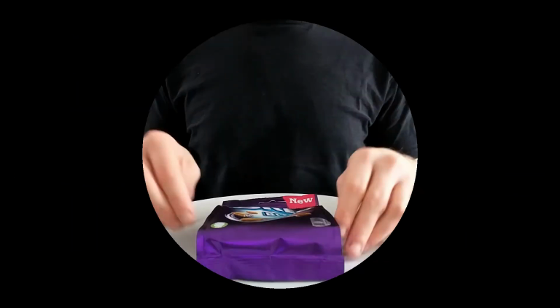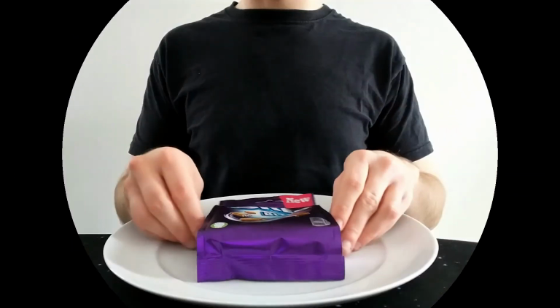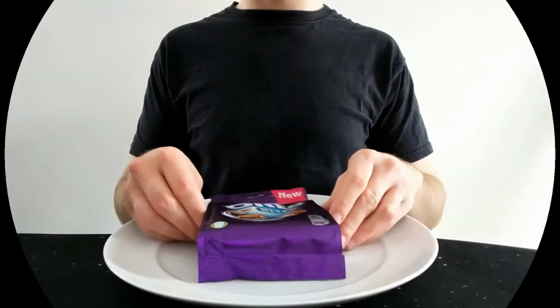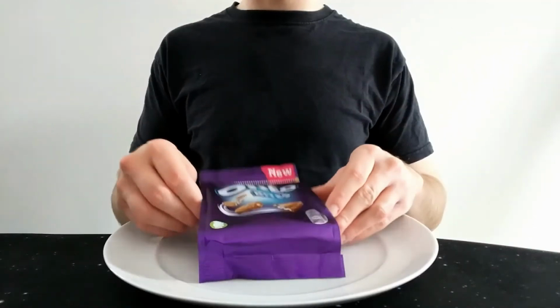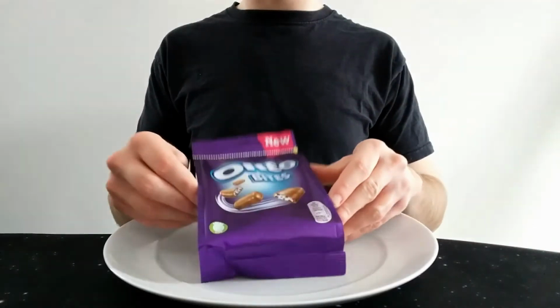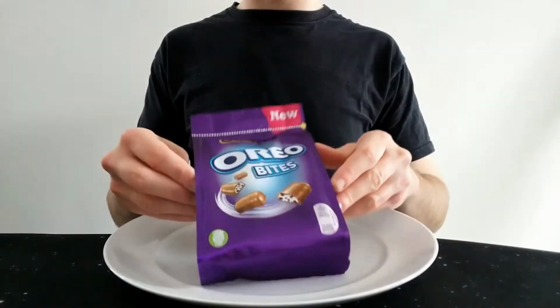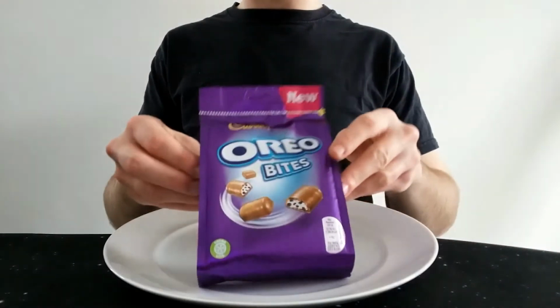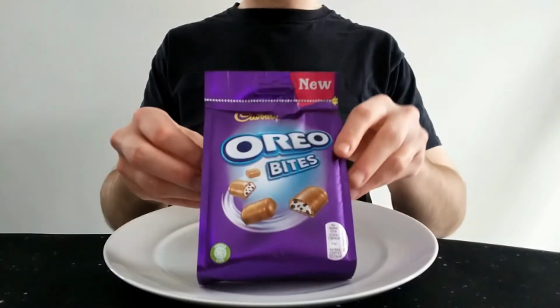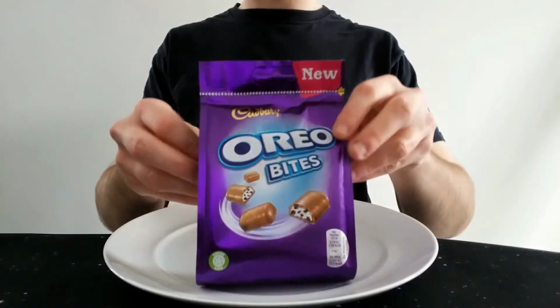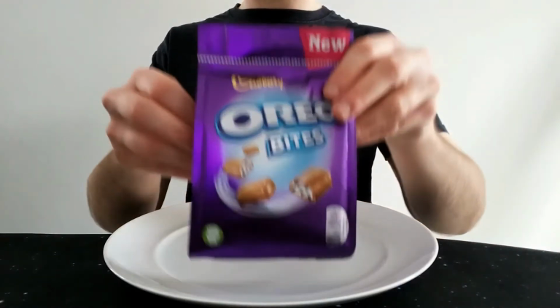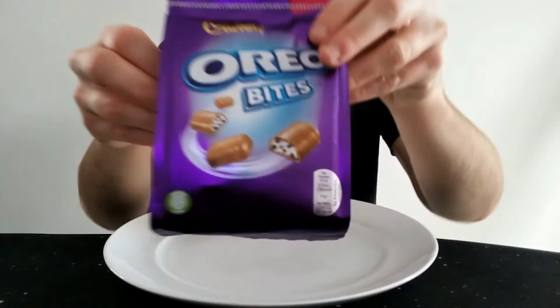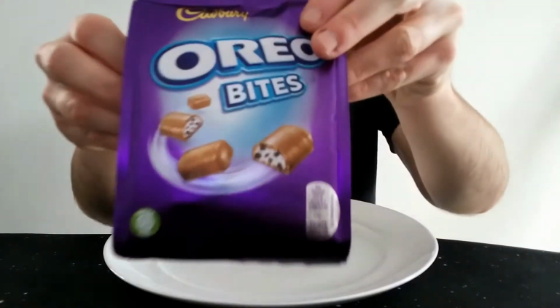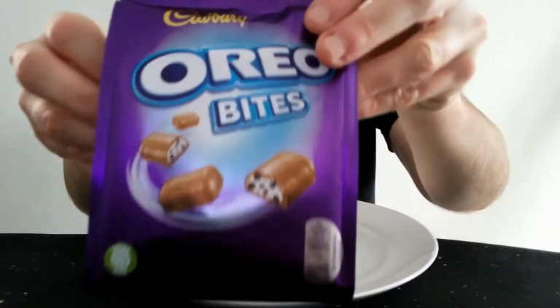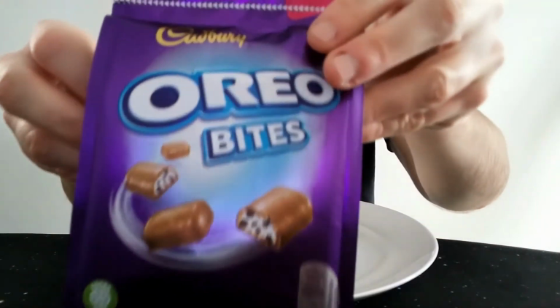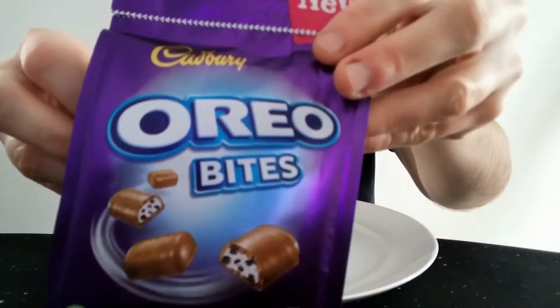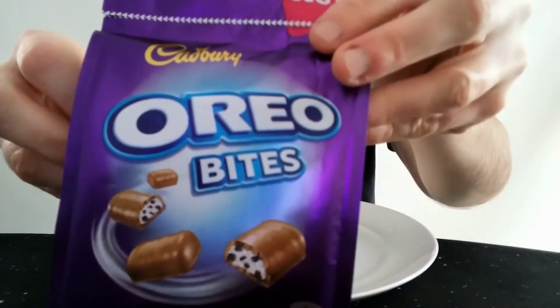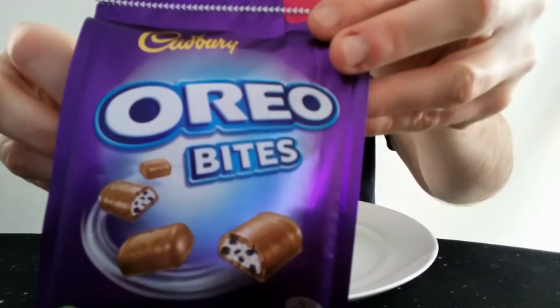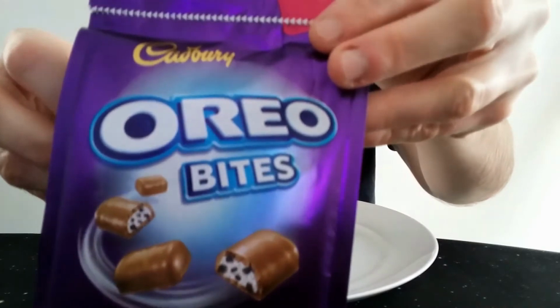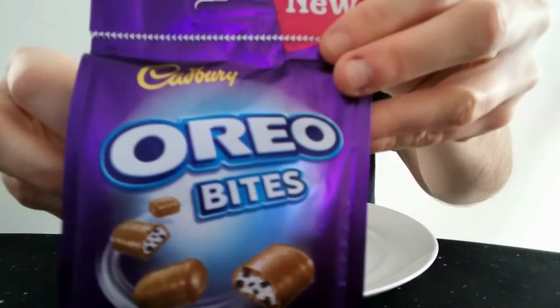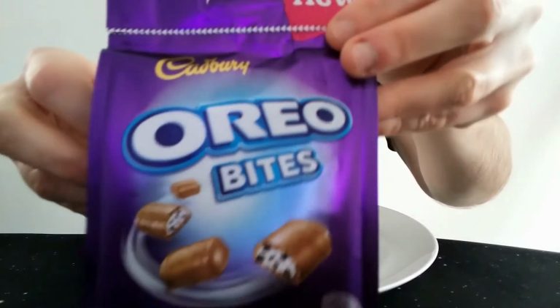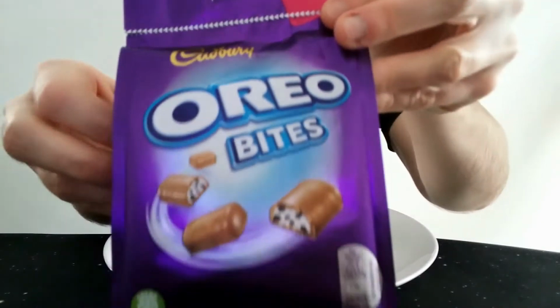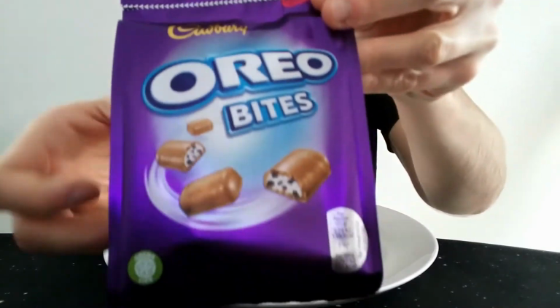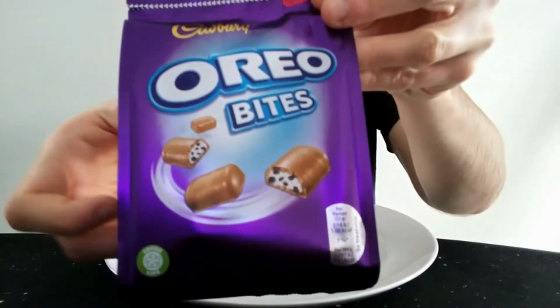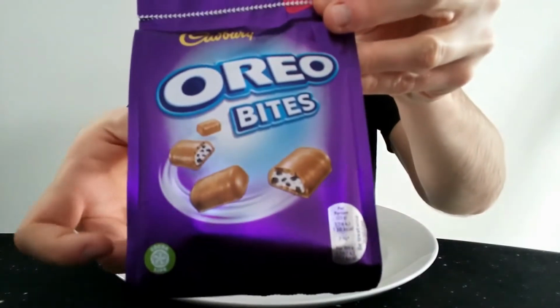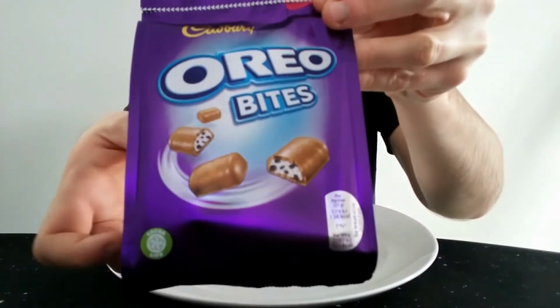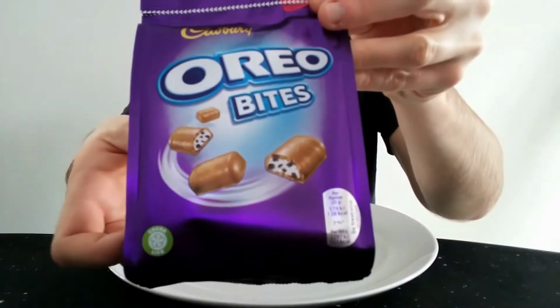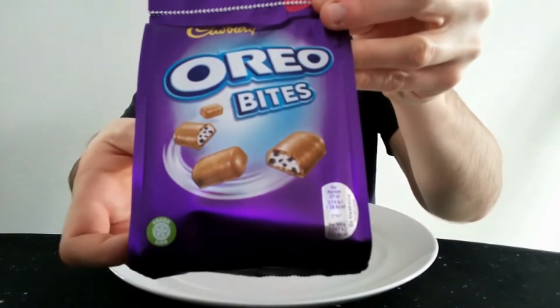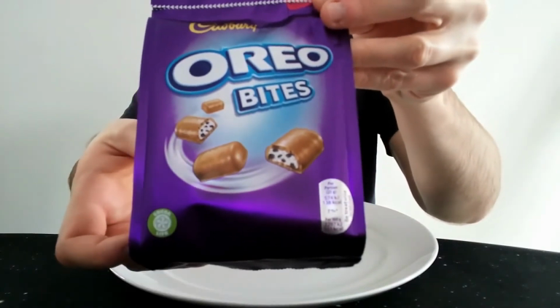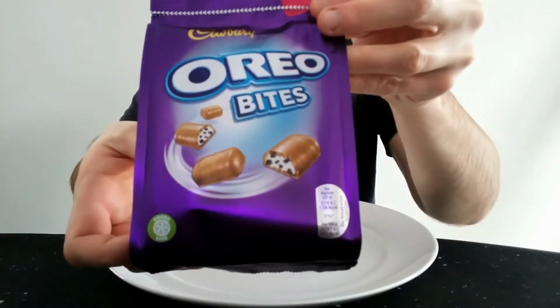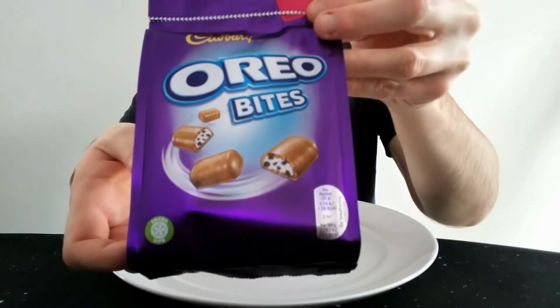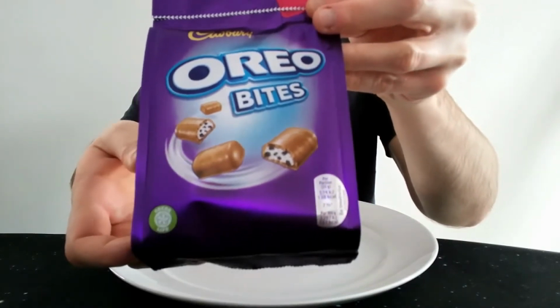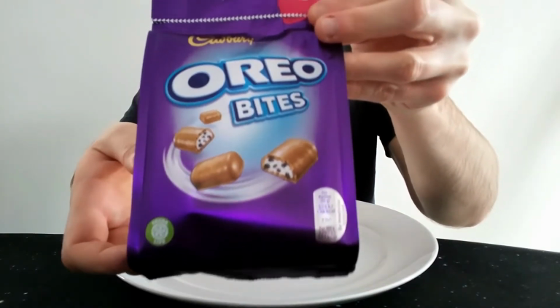Hello everyone, Jacob Albert here for another video review. This time we have Cadbury's Oreo Bites, and the Bites range for those who don't know is basically packs of mini versions of various chocolate bars.